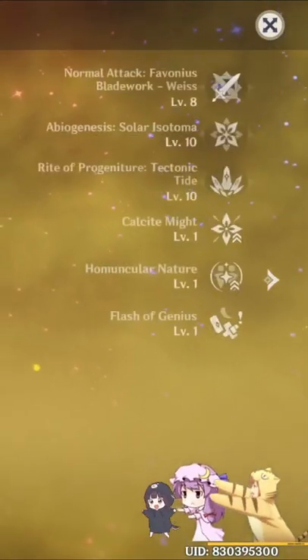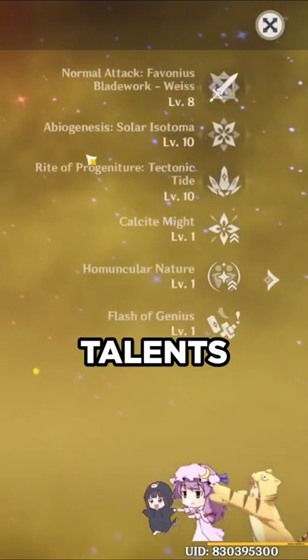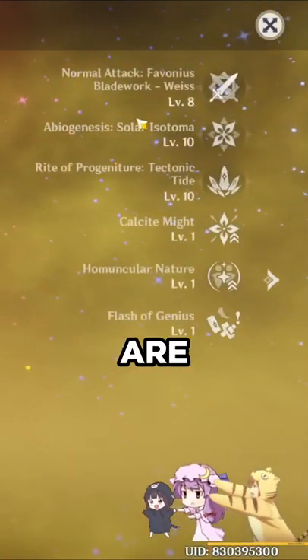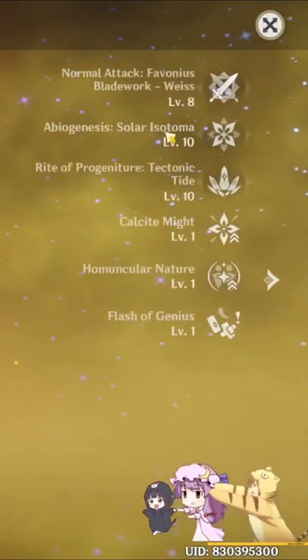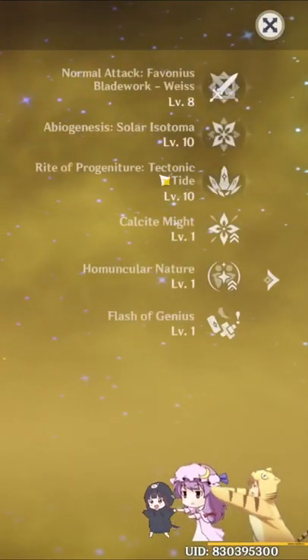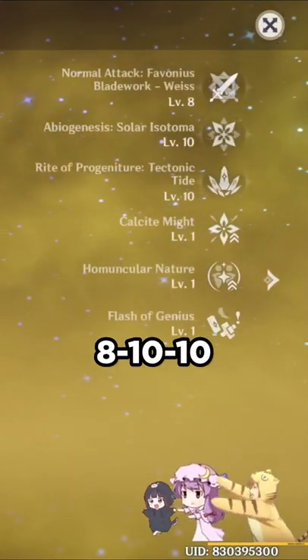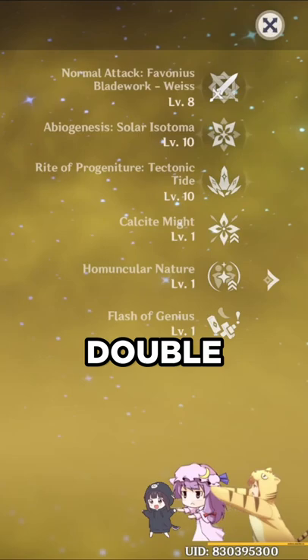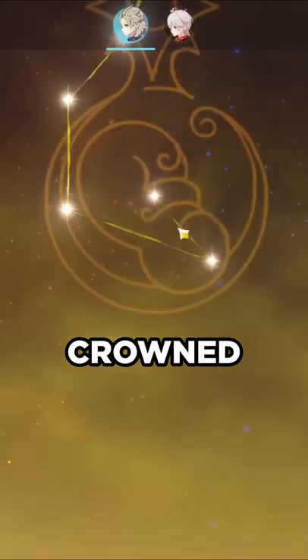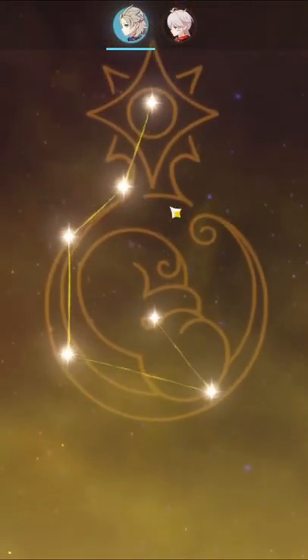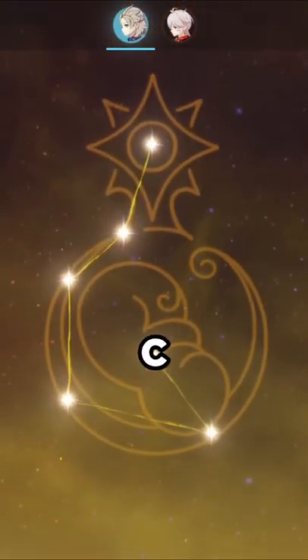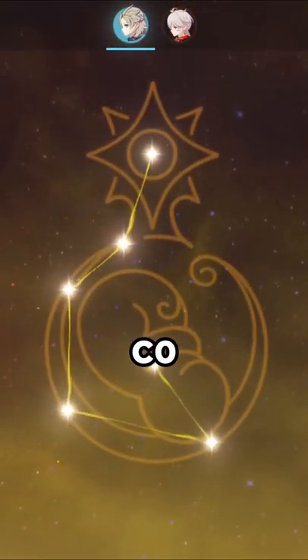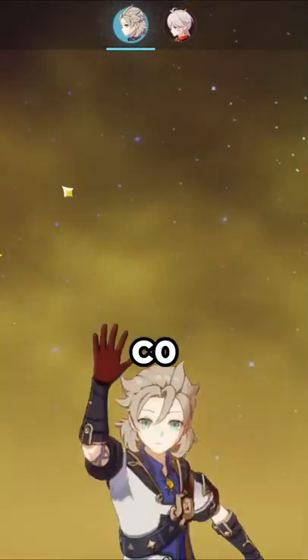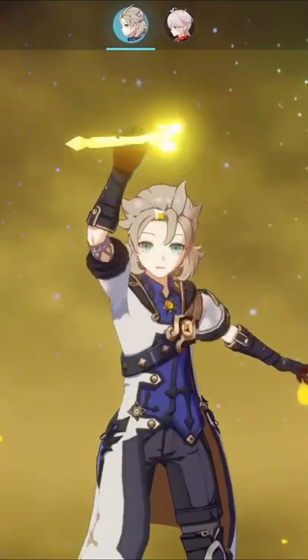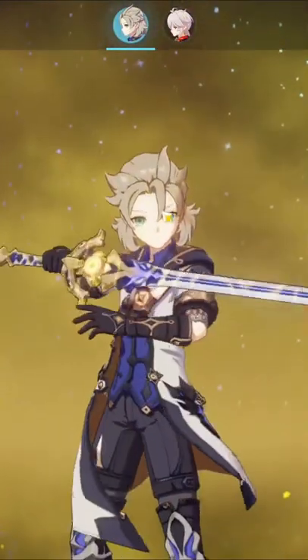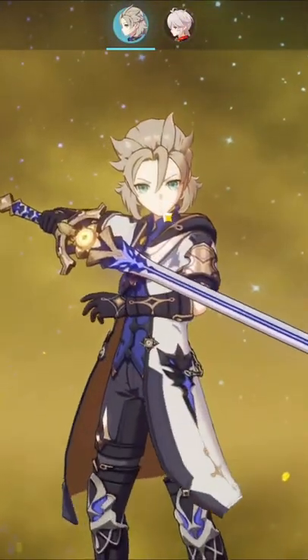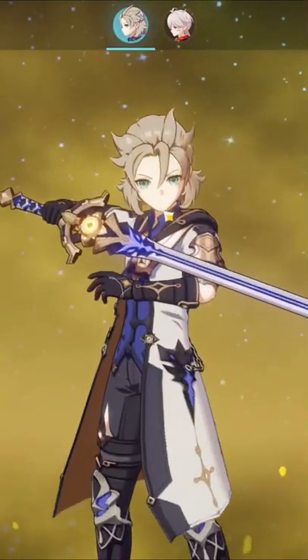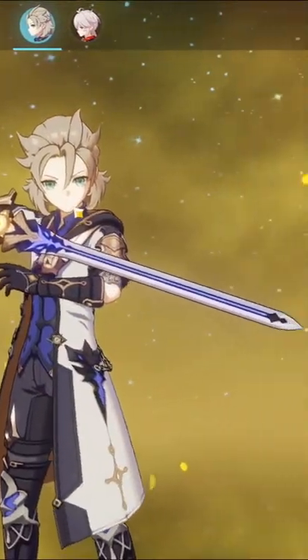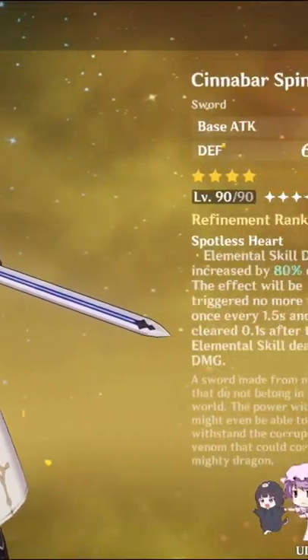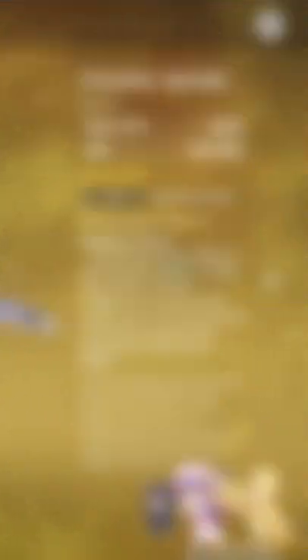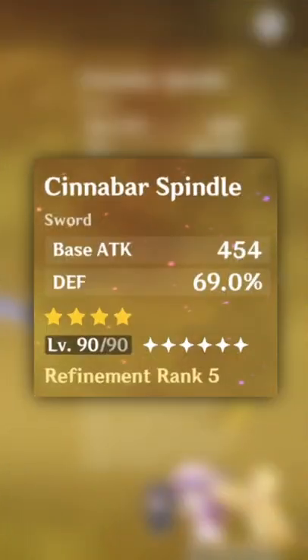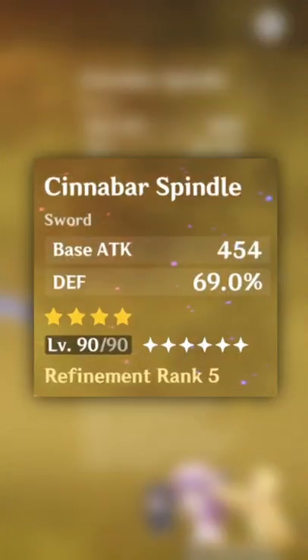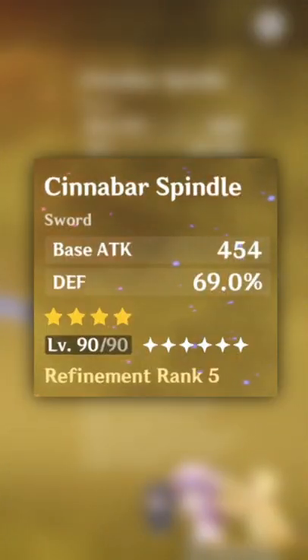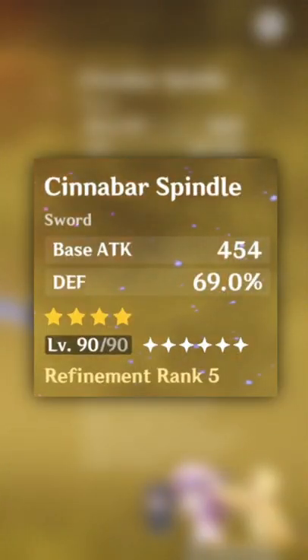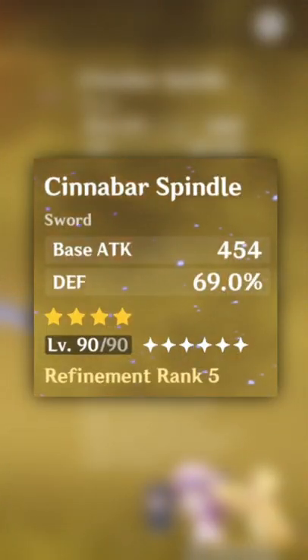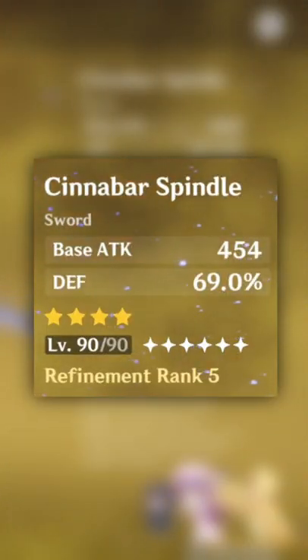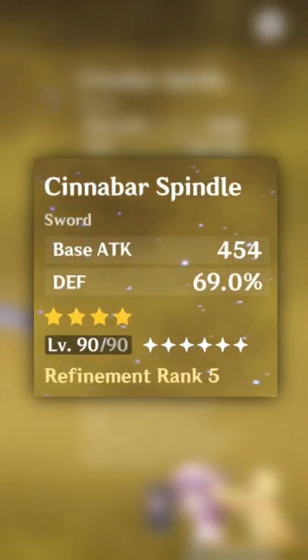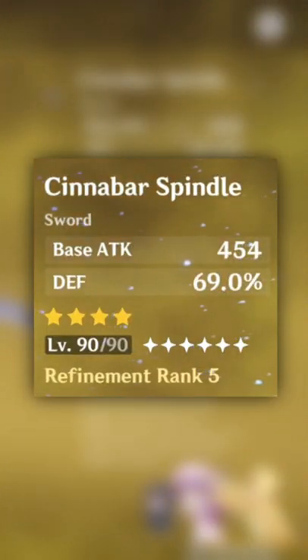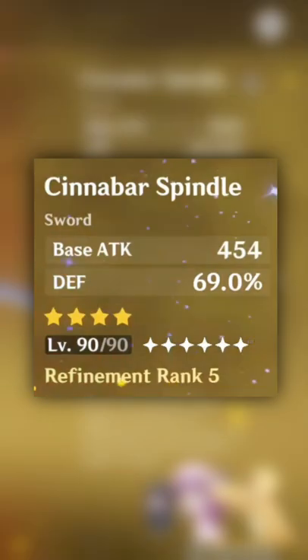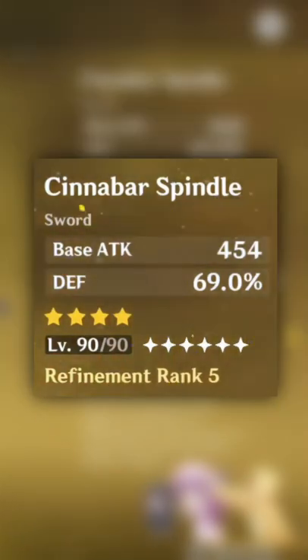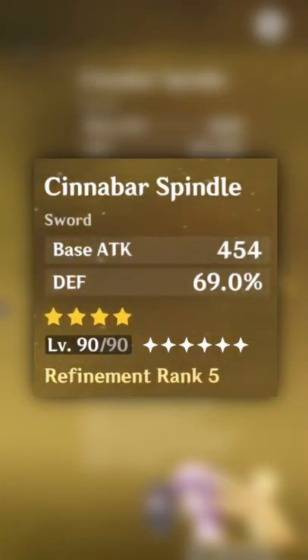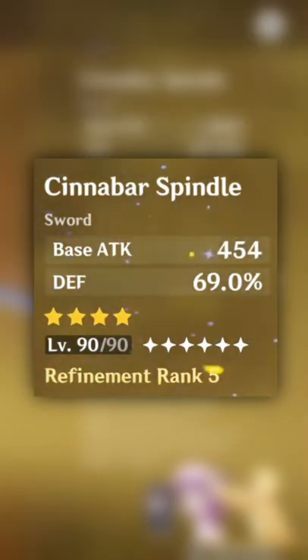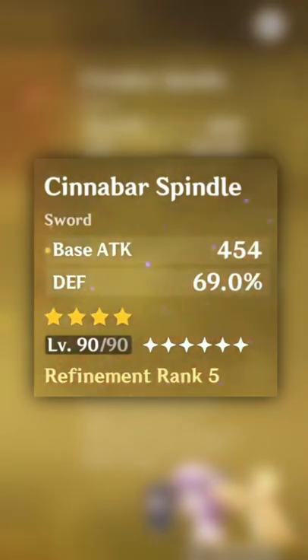Talents are 8, 10, 10 double crown. C0, weapon ring R5 Cinnabar Spindle — the best in slot for him.